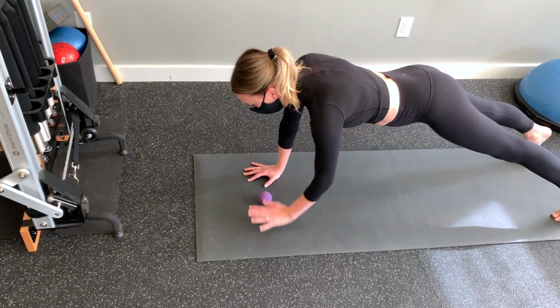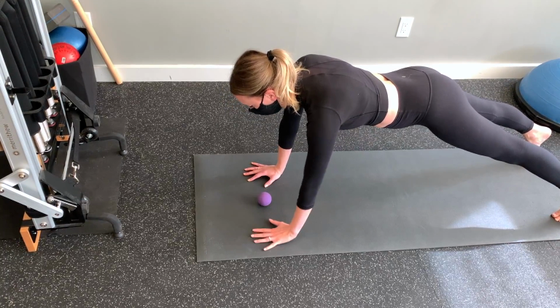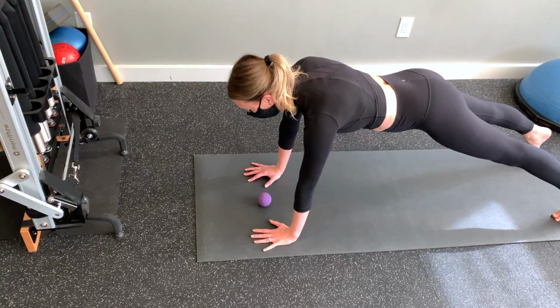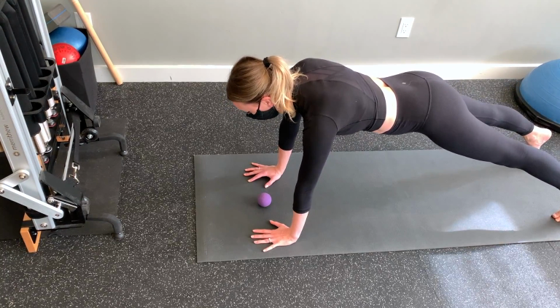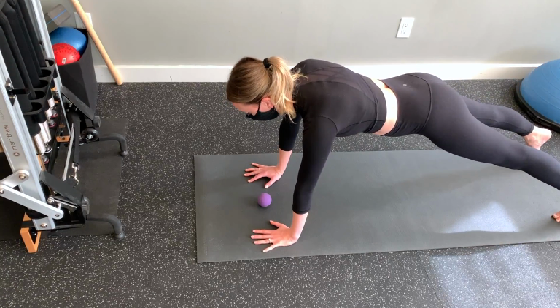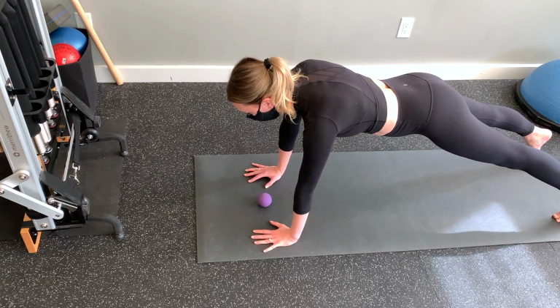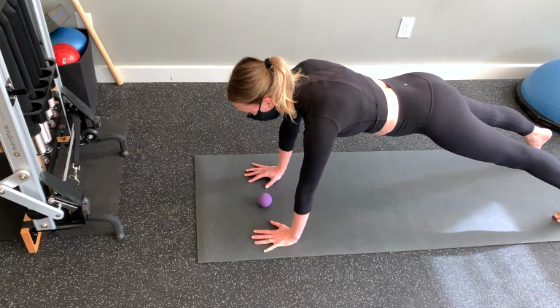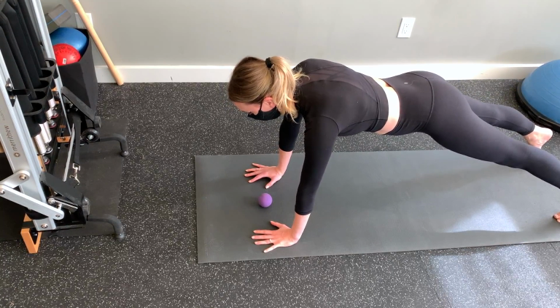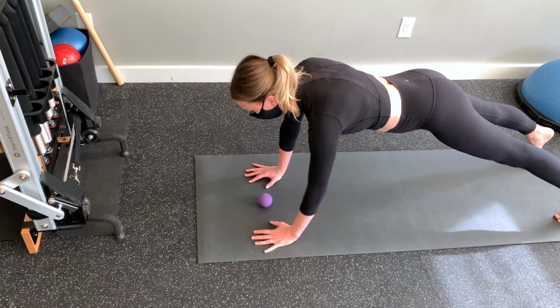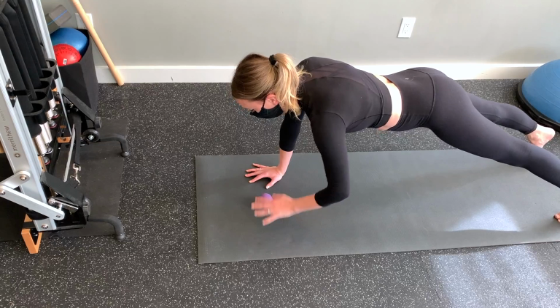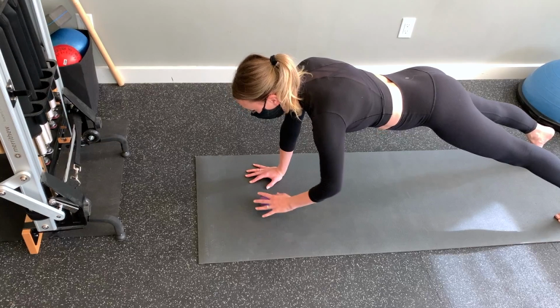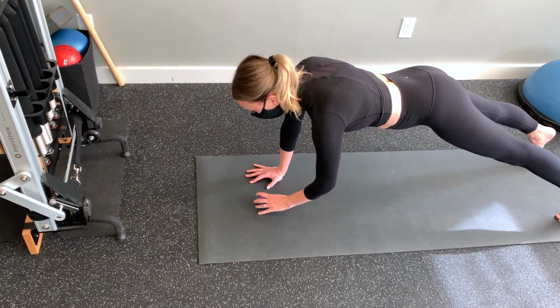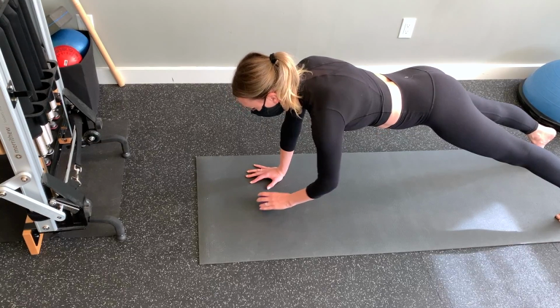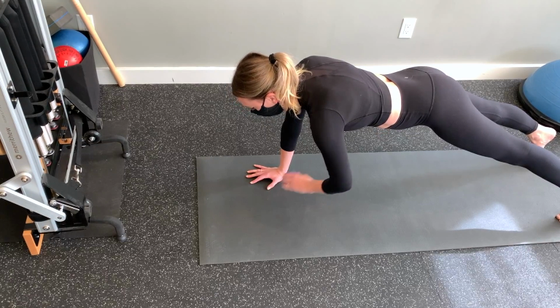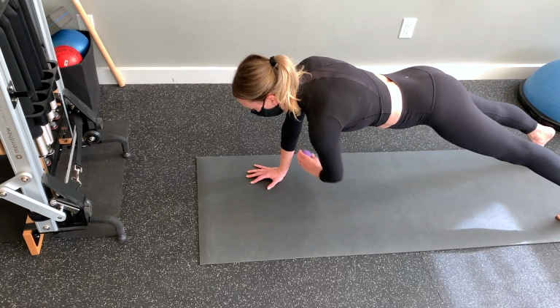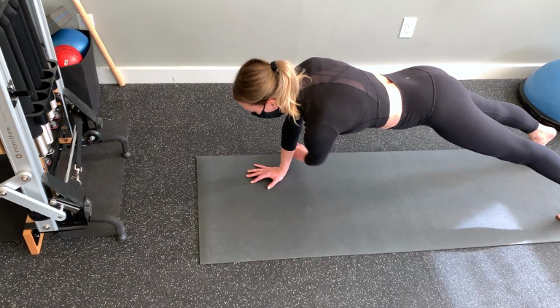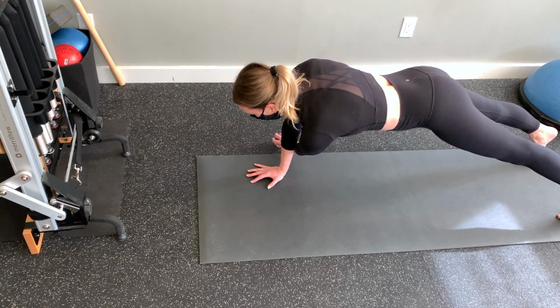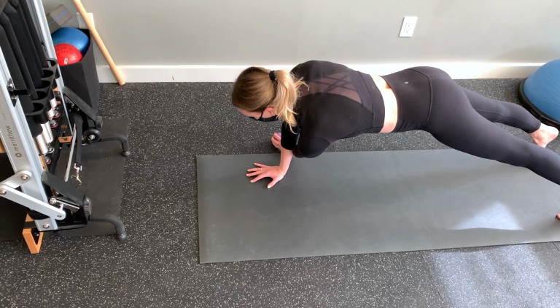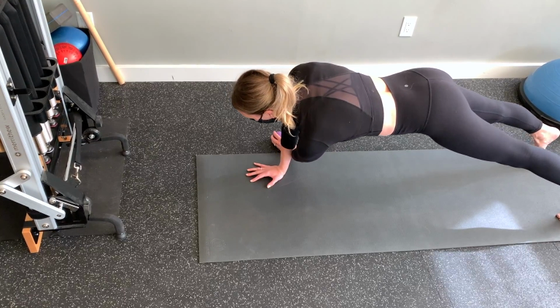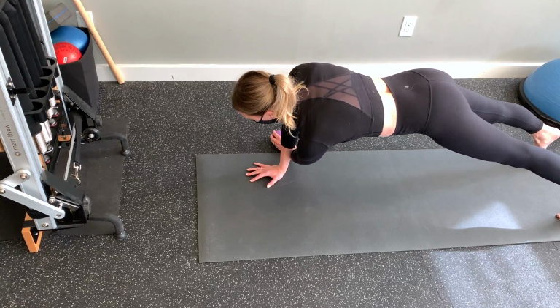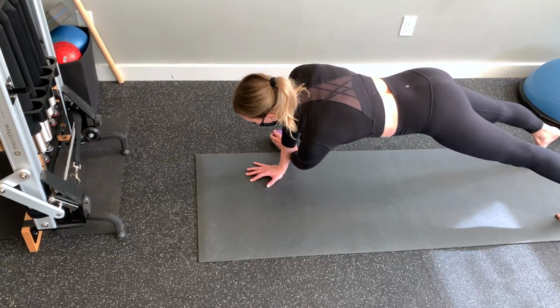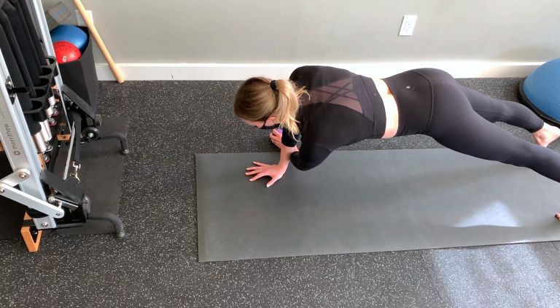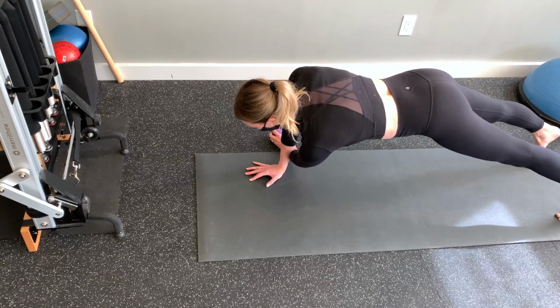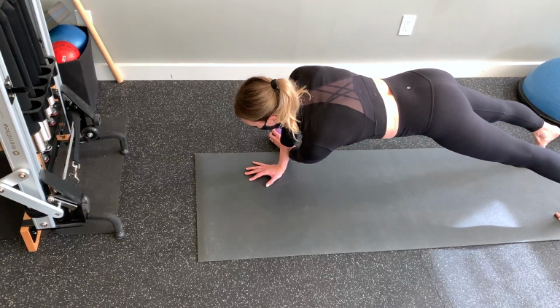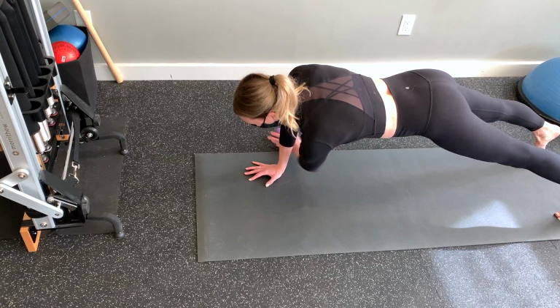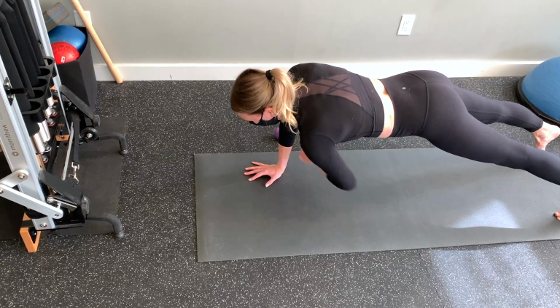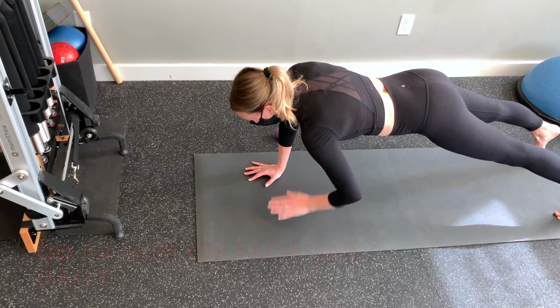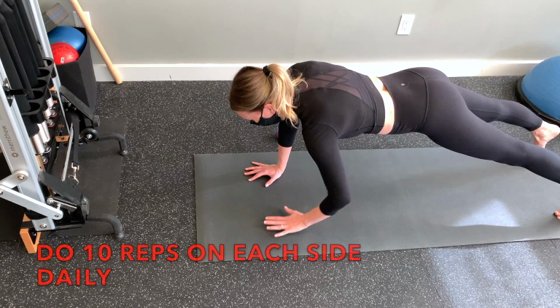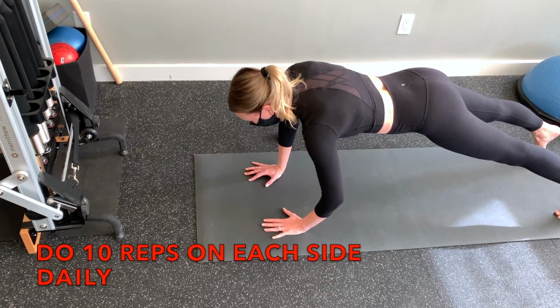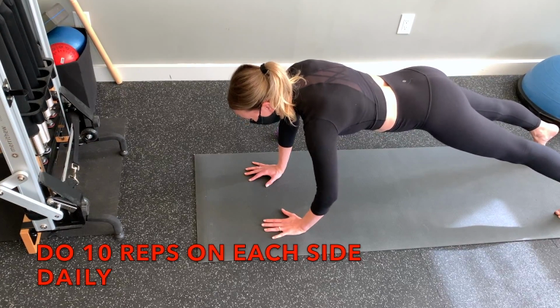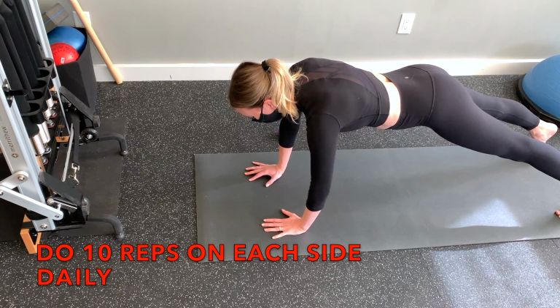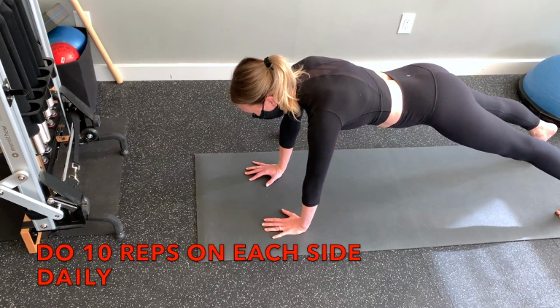Switch and plank on the left side now and move the ball with your right hand. Do 10 reps on each side daily.